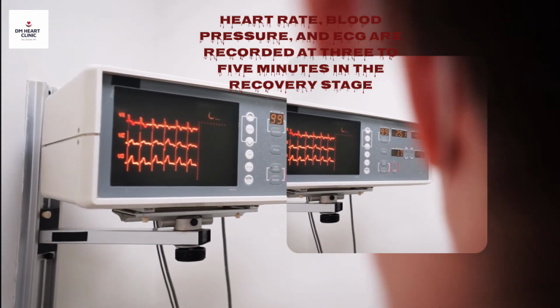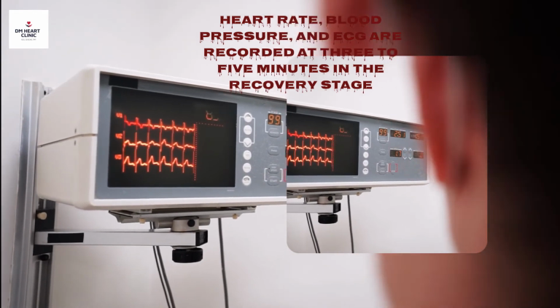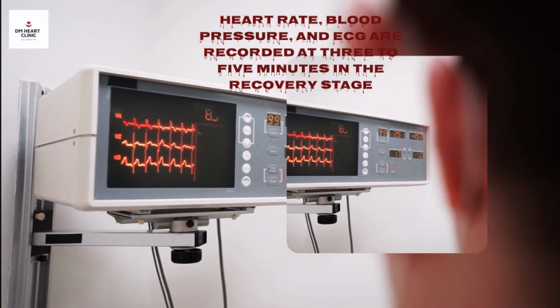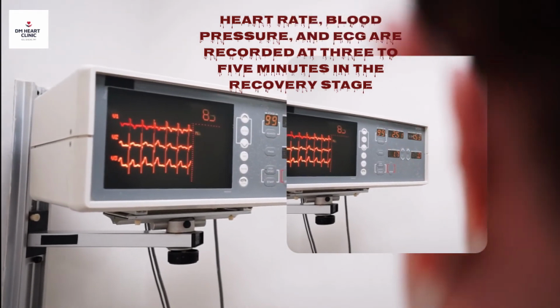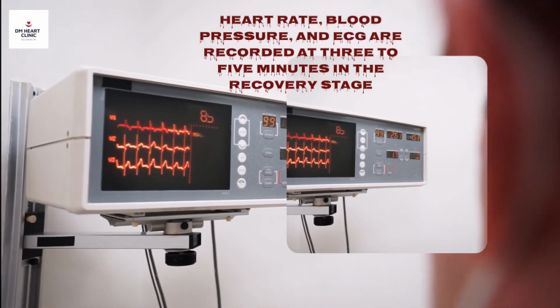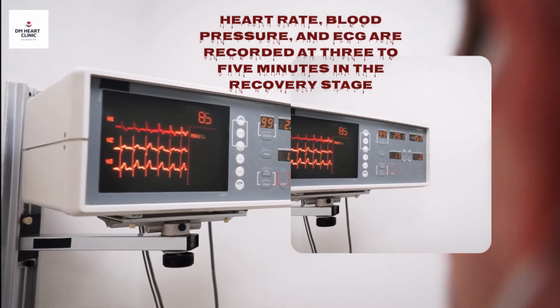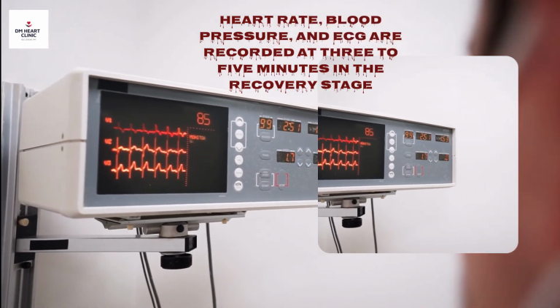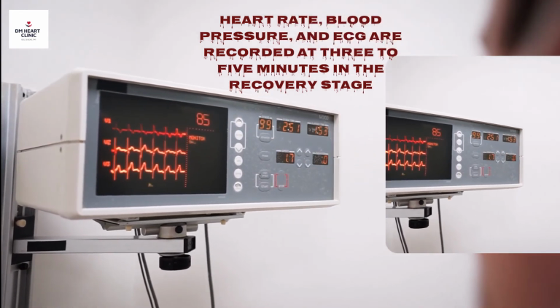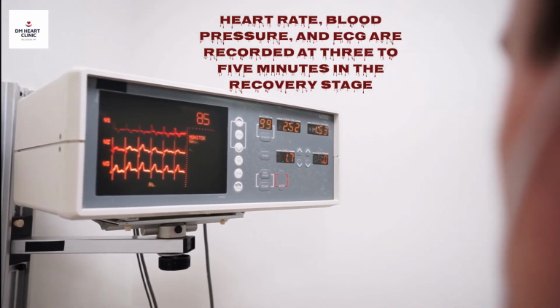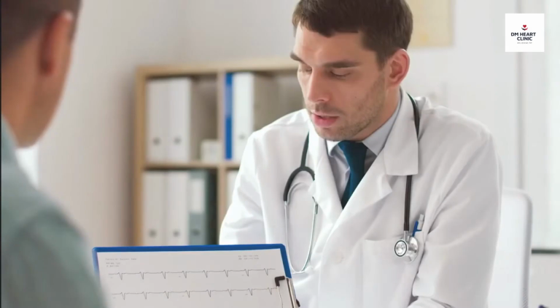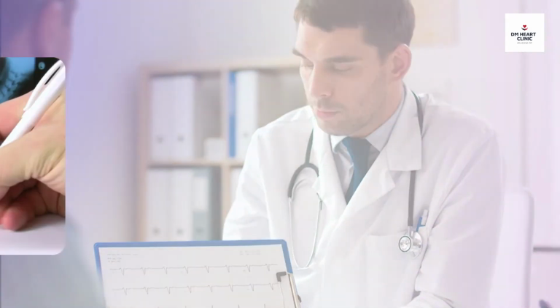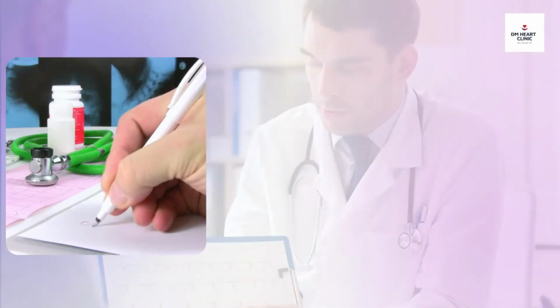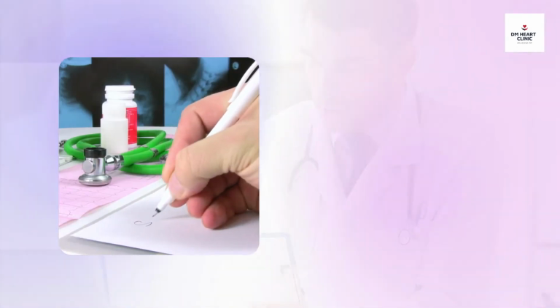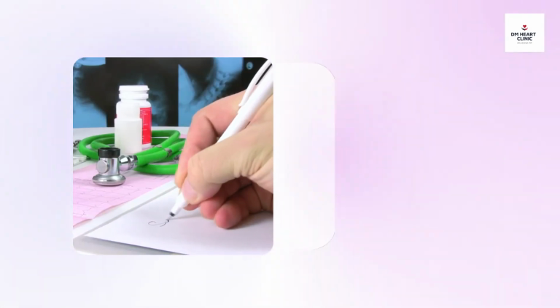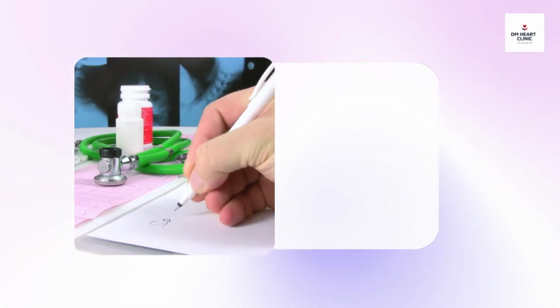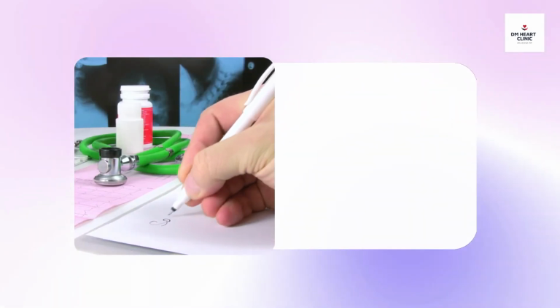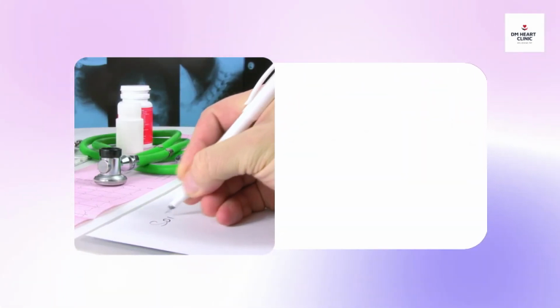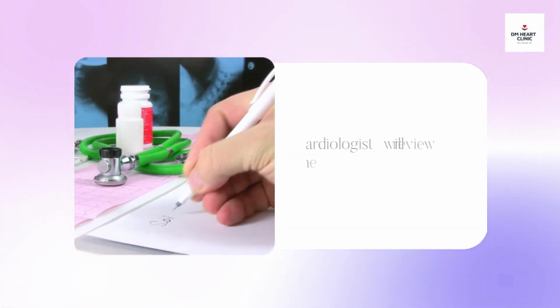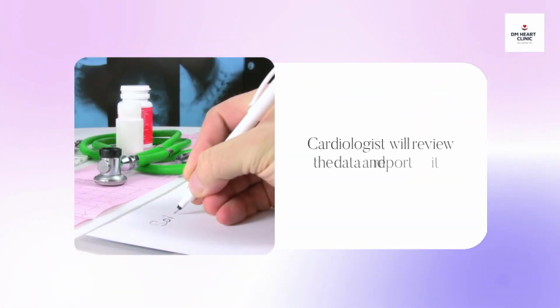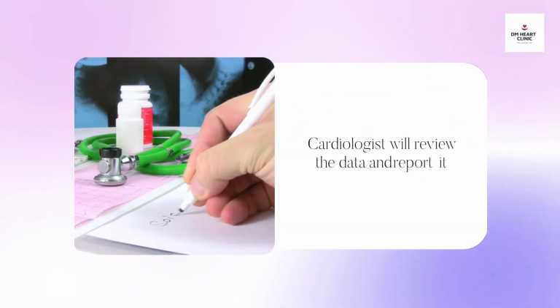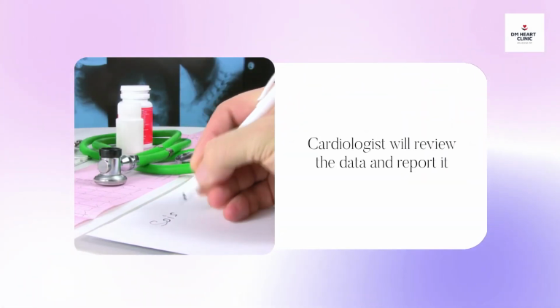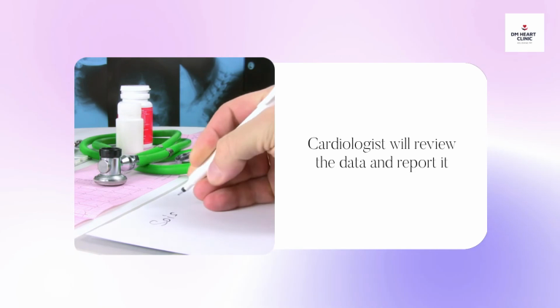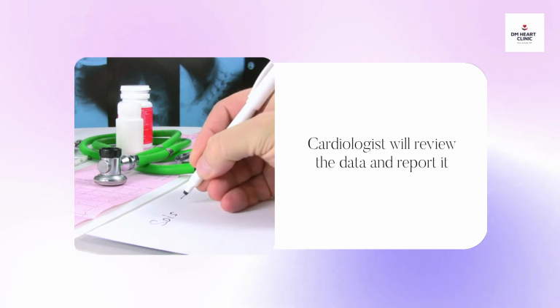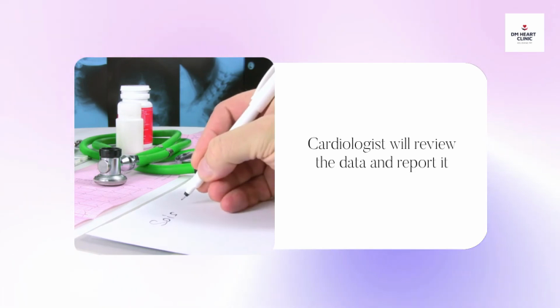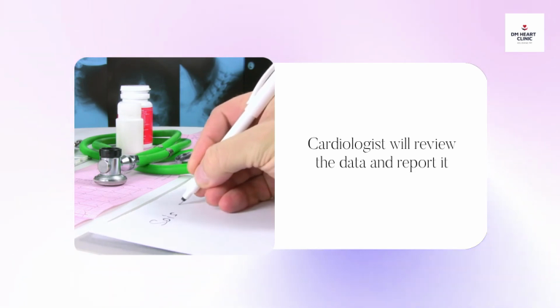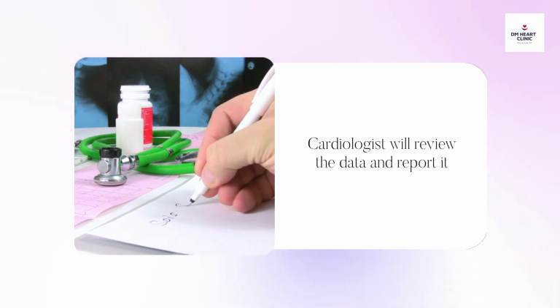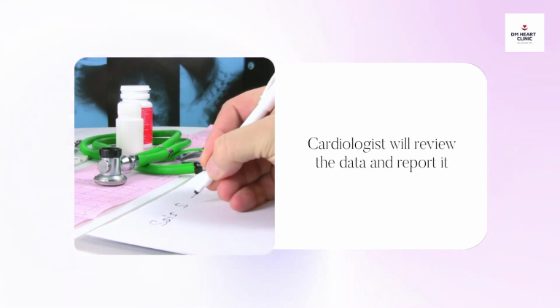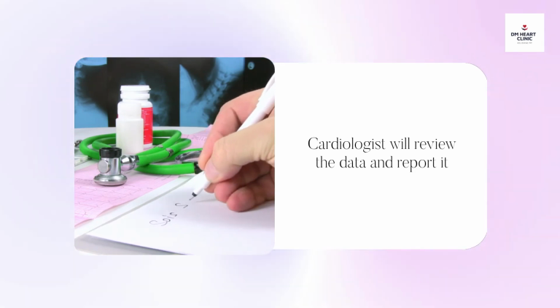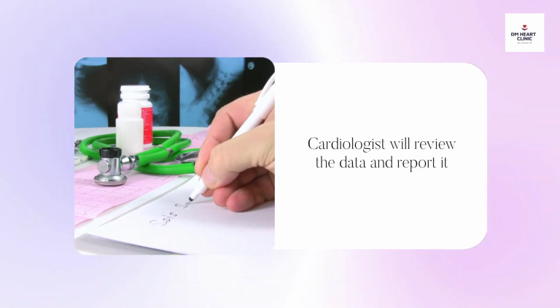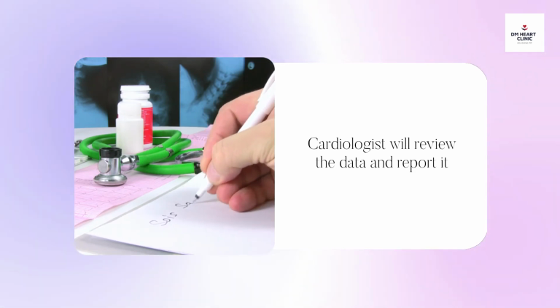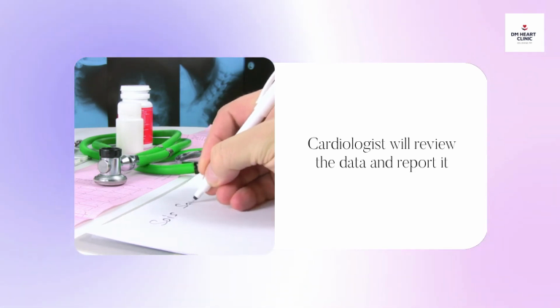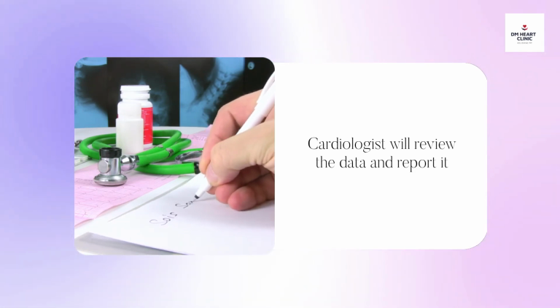A cardiologist will review the data after the treadmill test is completed, and a report will be given to you immediately.